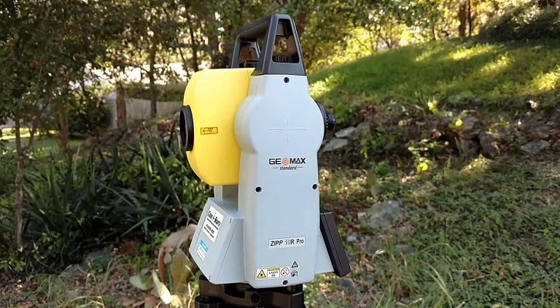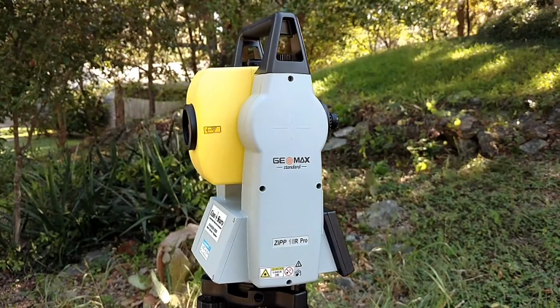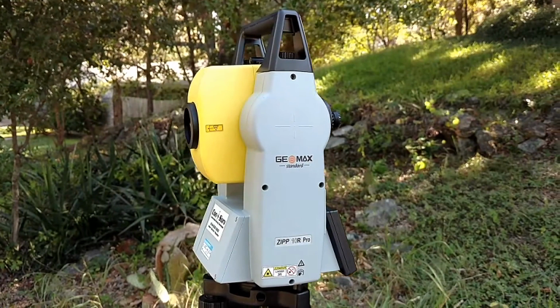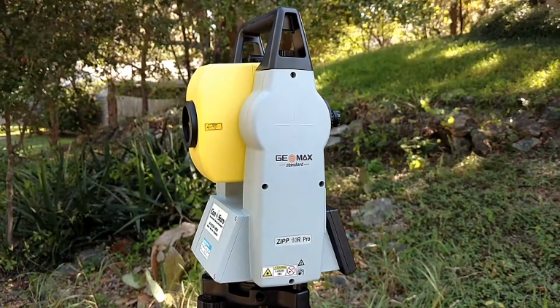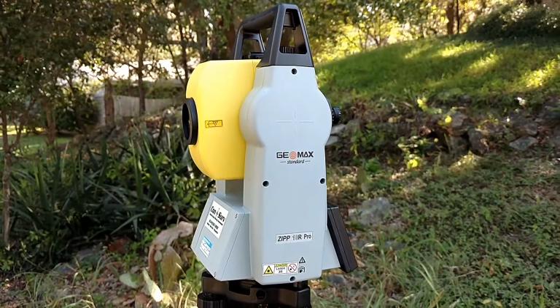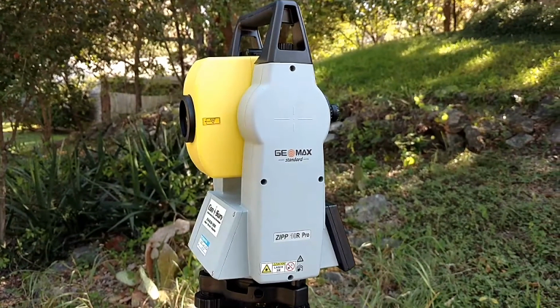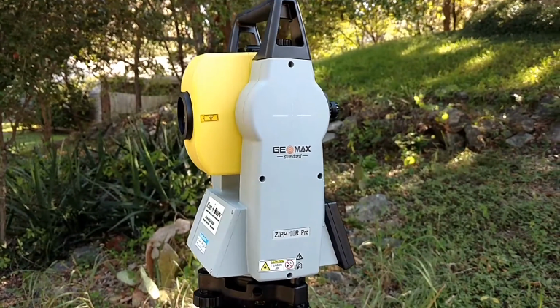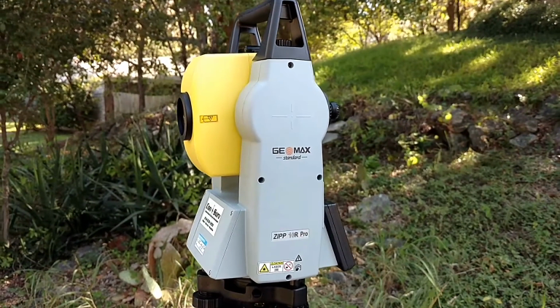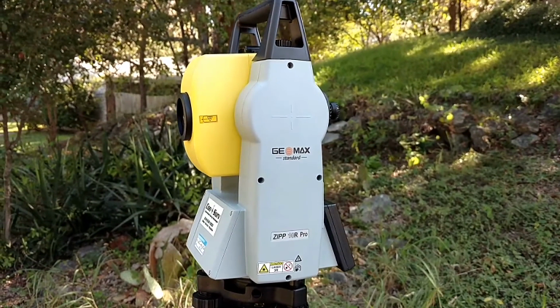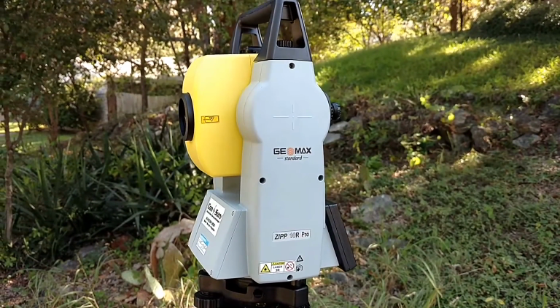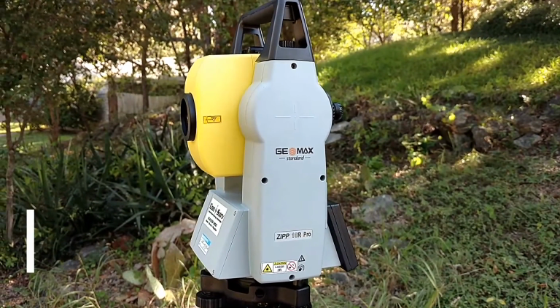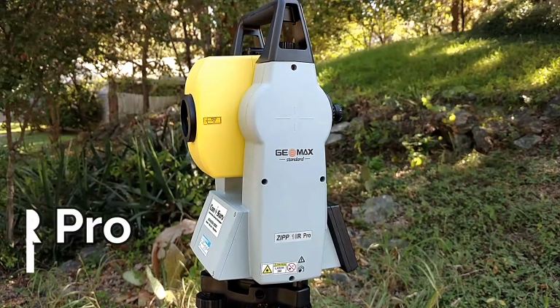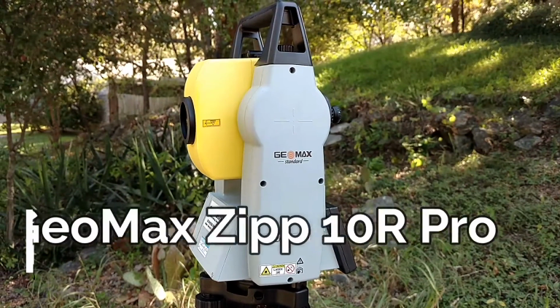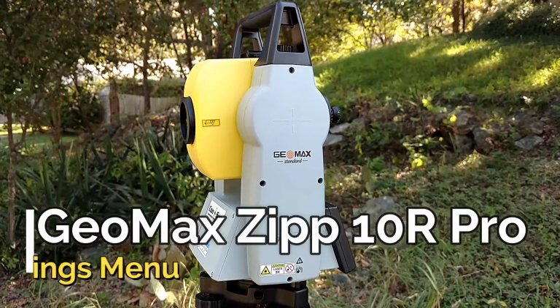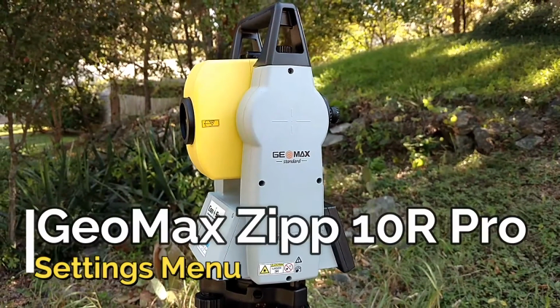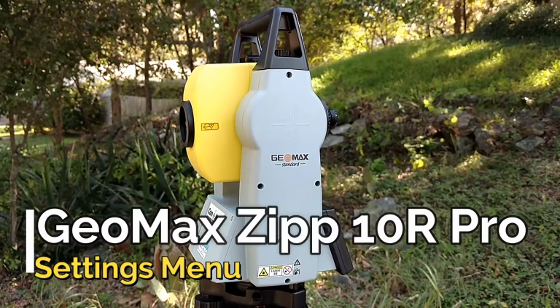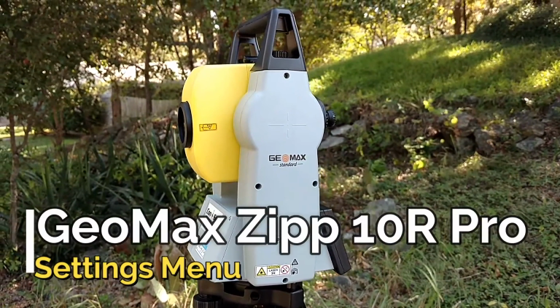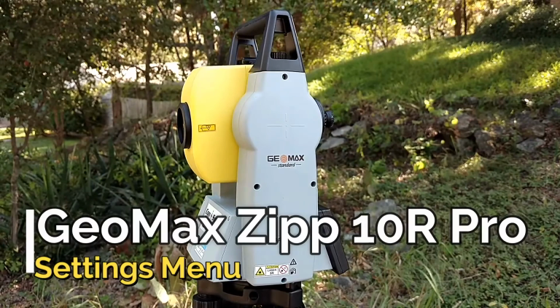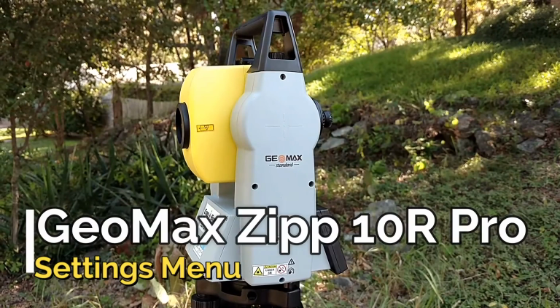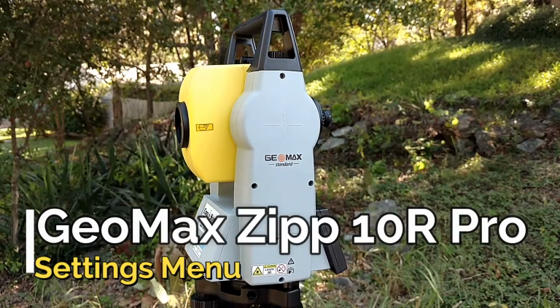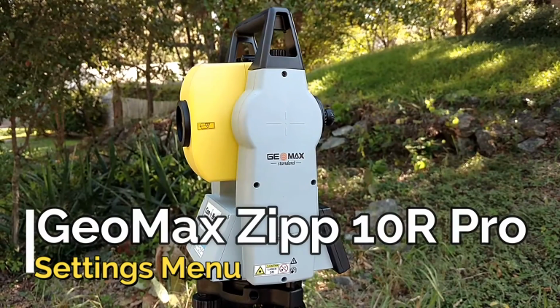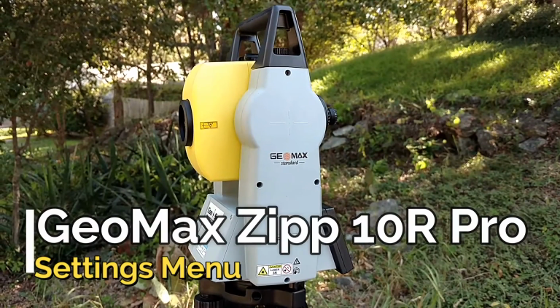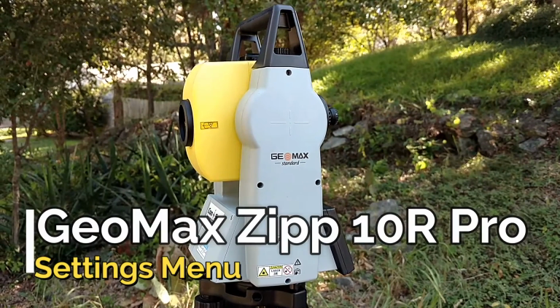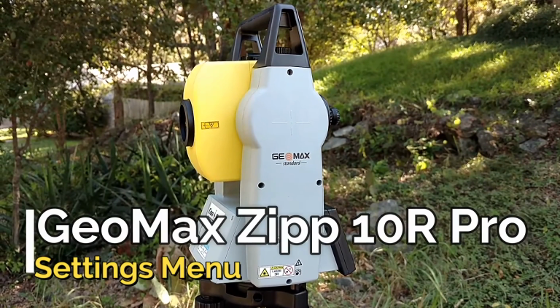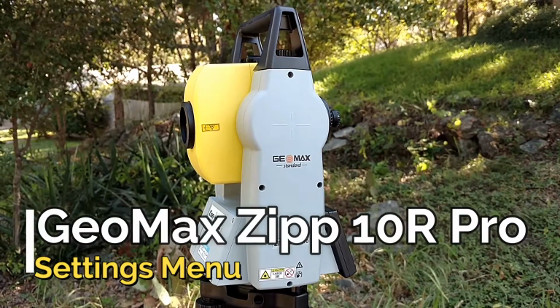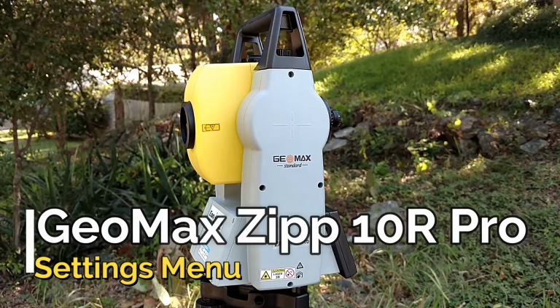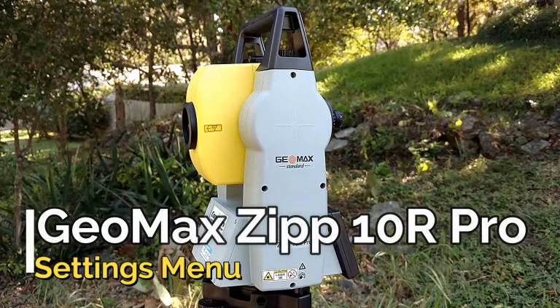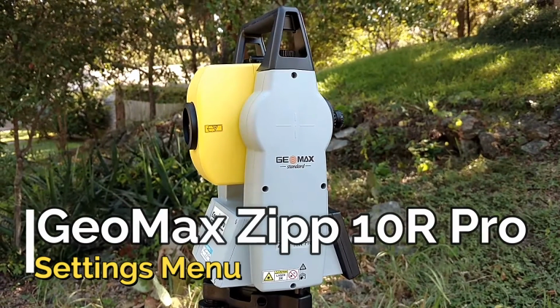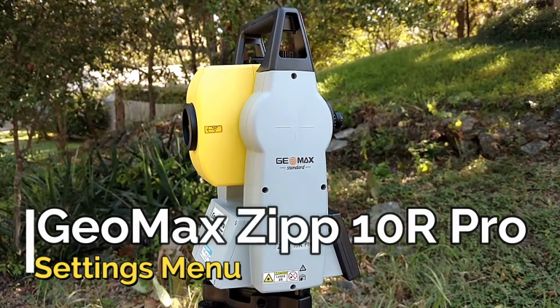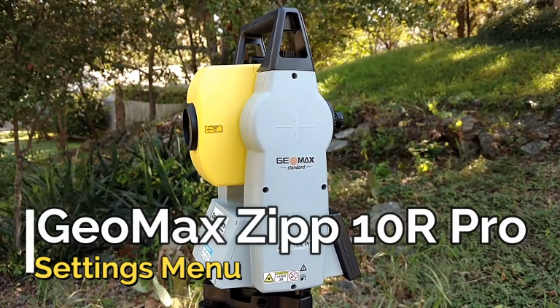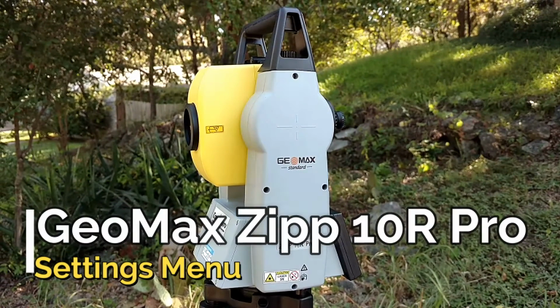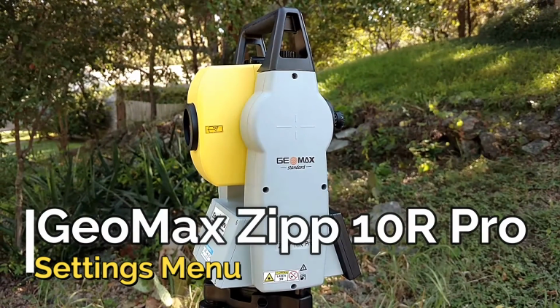Hello, this is Lee Hamilton. Today I'm going to be talking about the Geomax Zip 10R Pro.